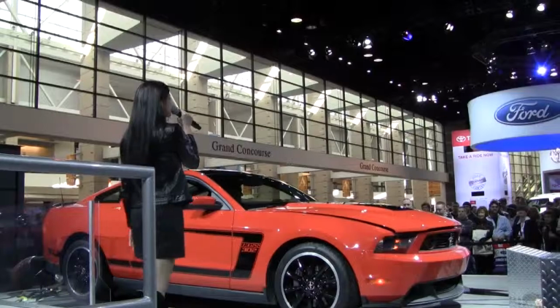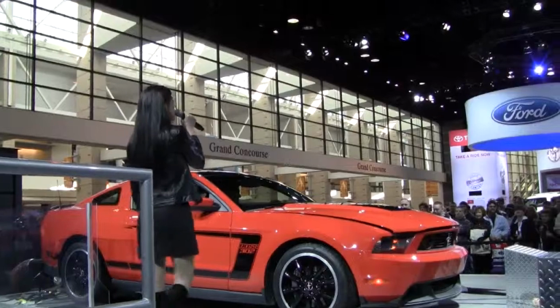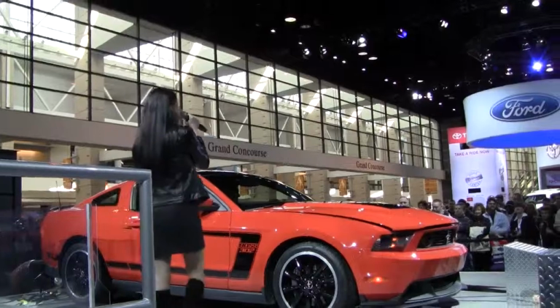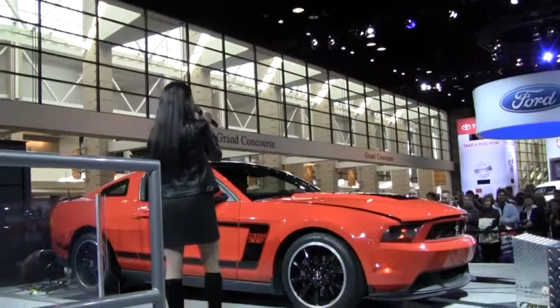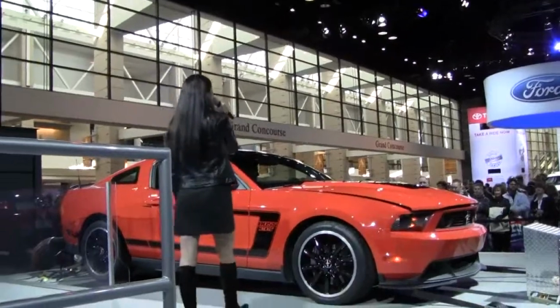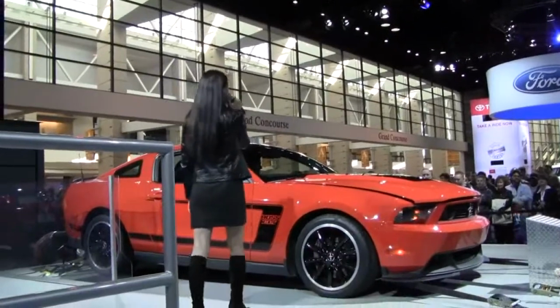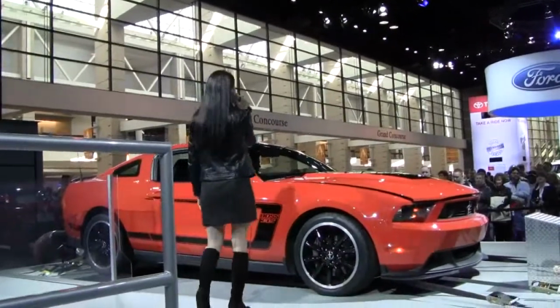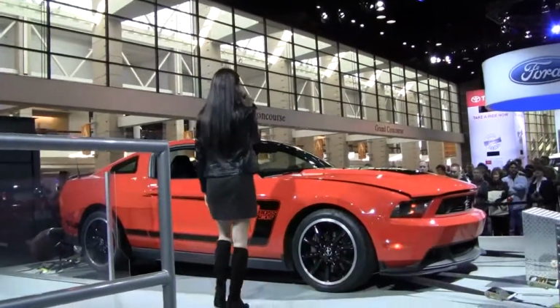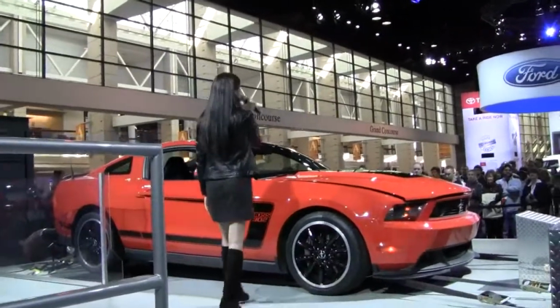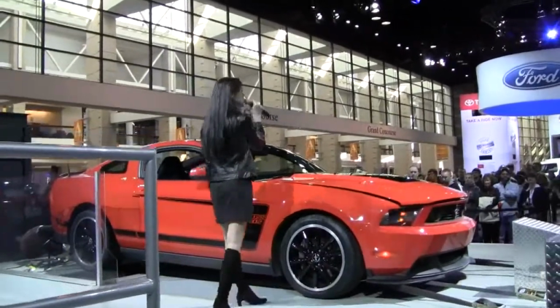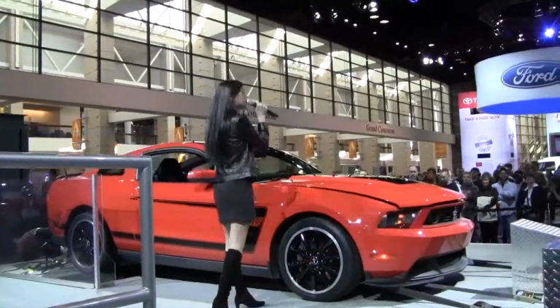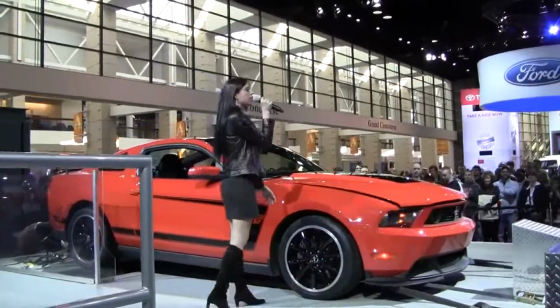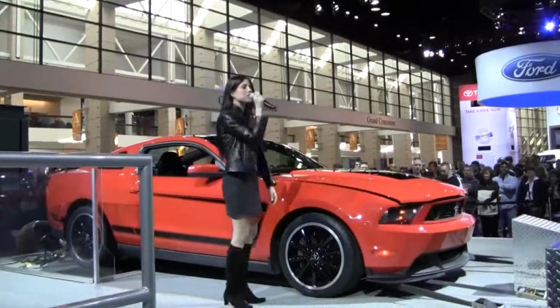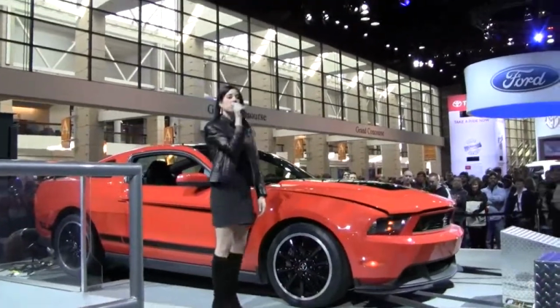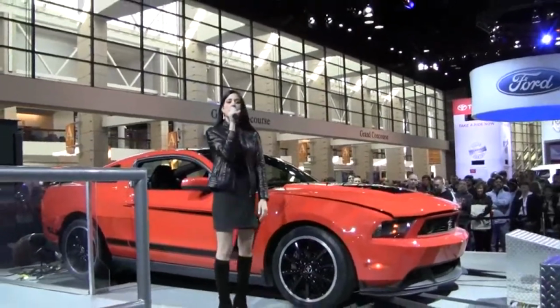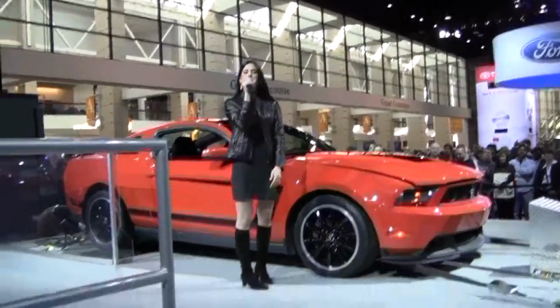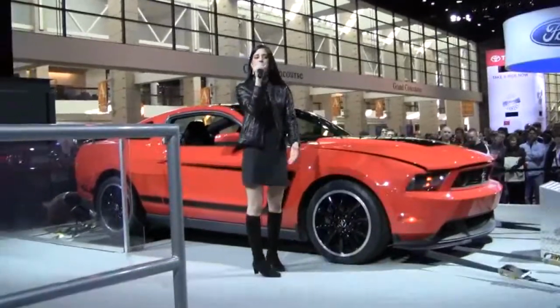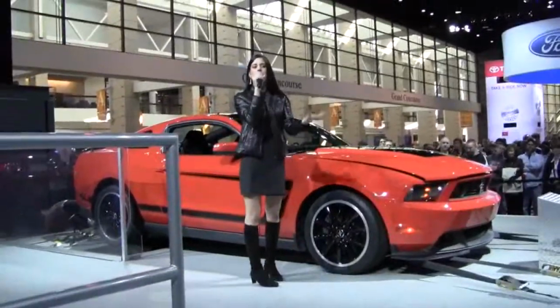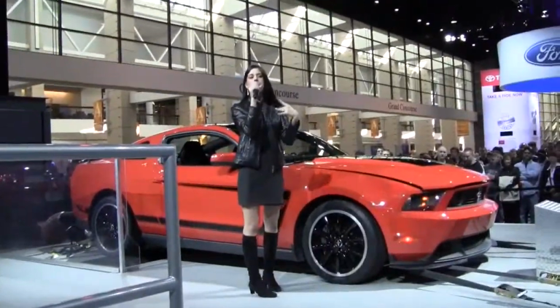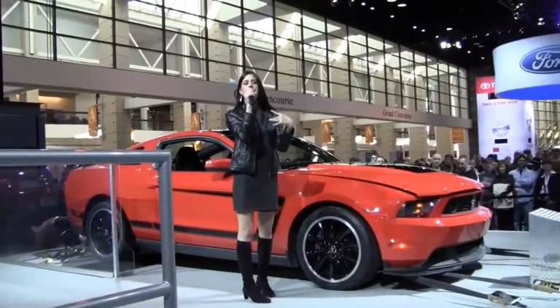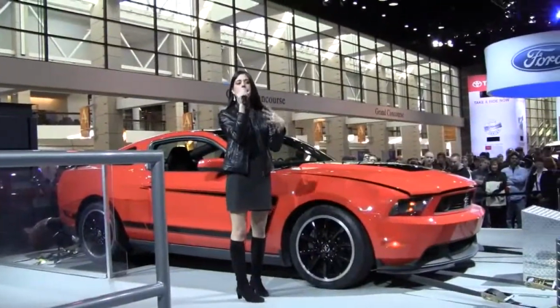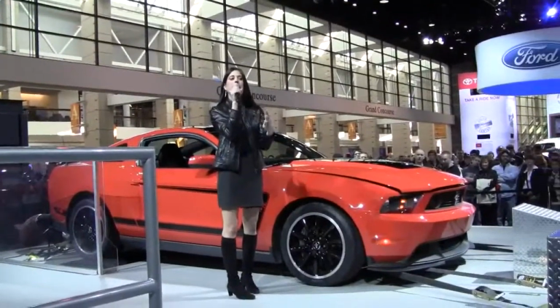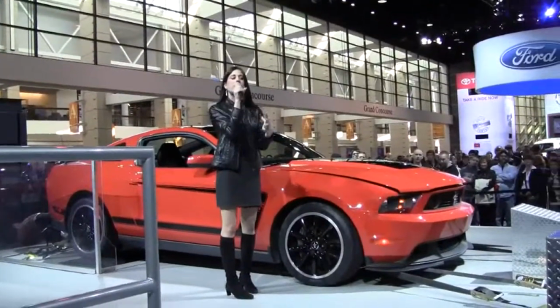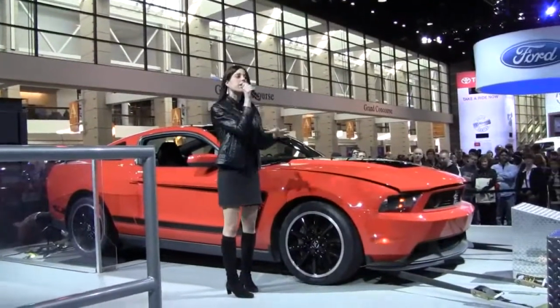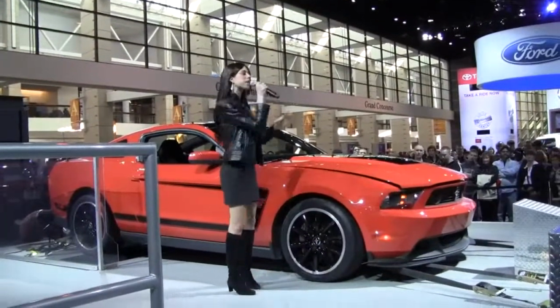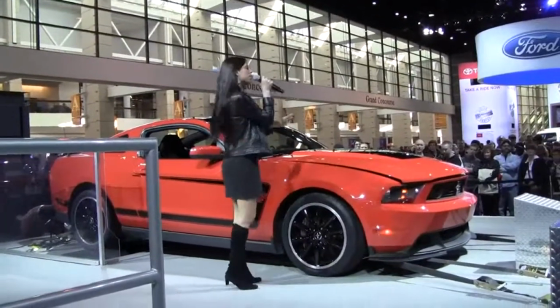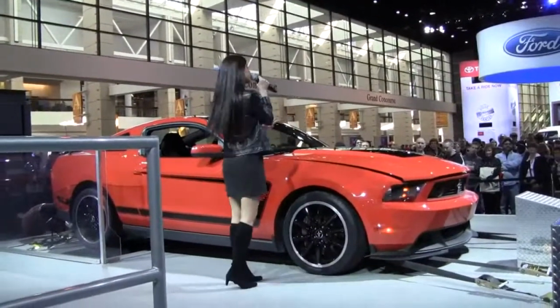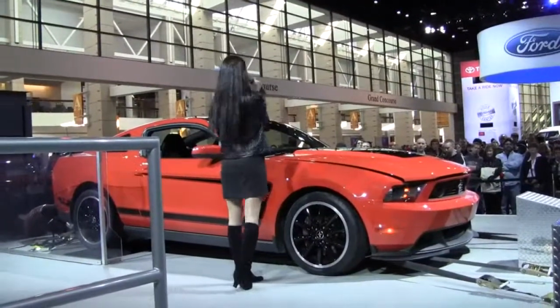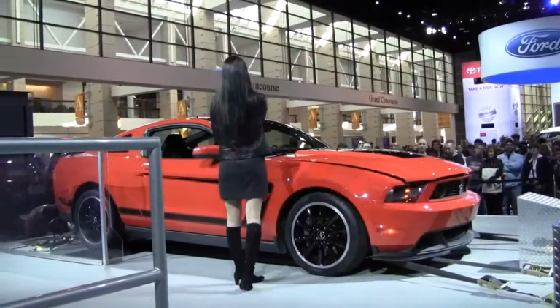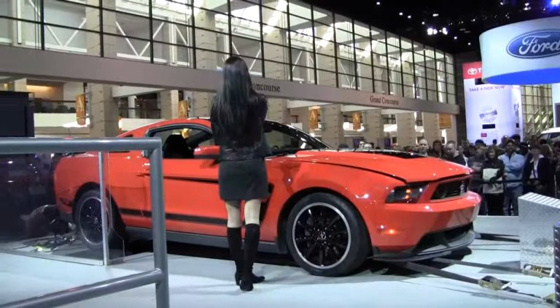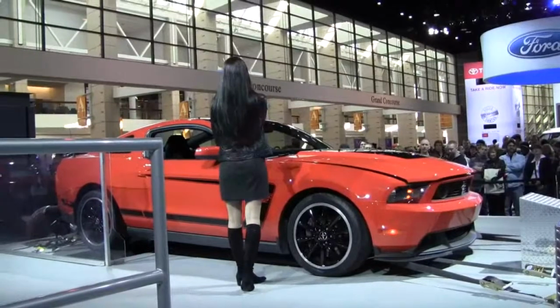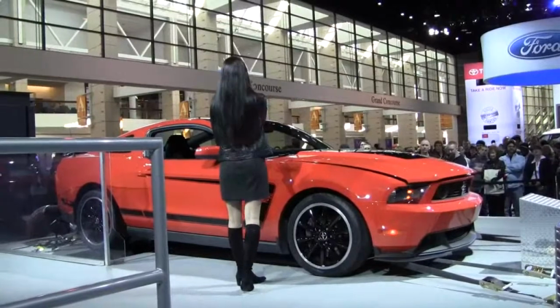Ladies and gentlemen, welcome to the Ford display. My name is Shannon. So come on in, gather on — I hope you guys can hear my voice.